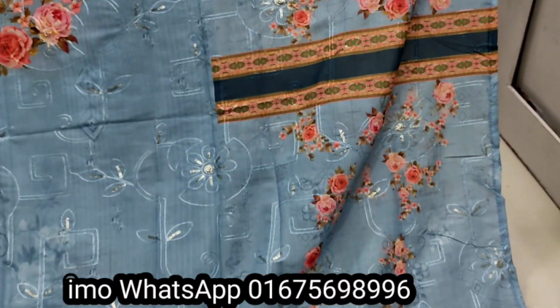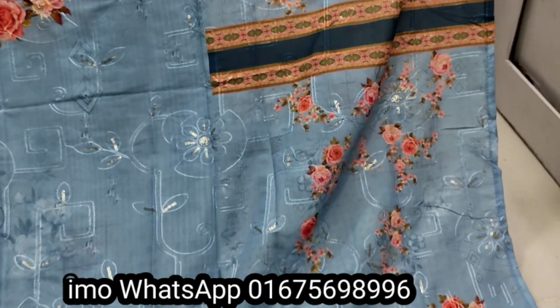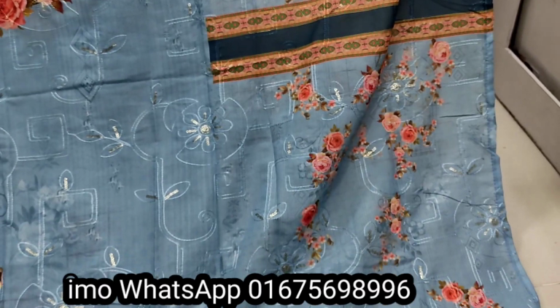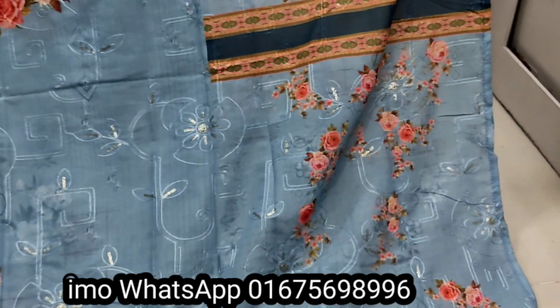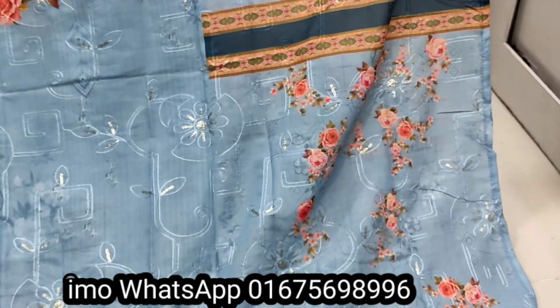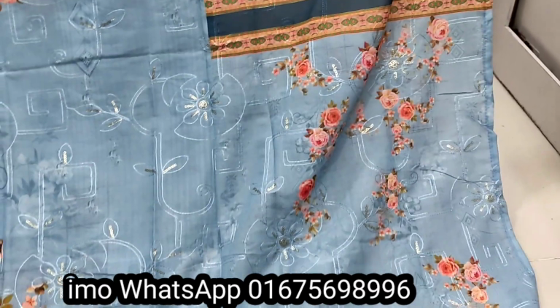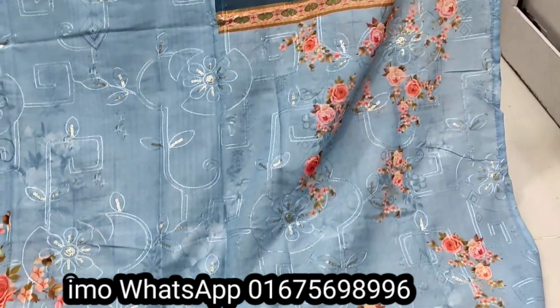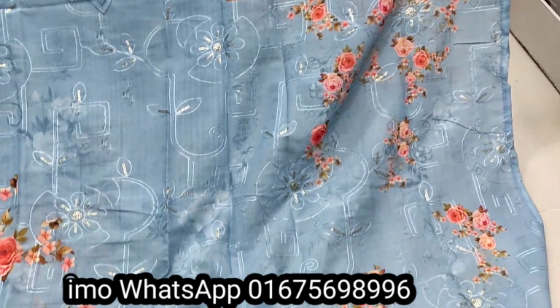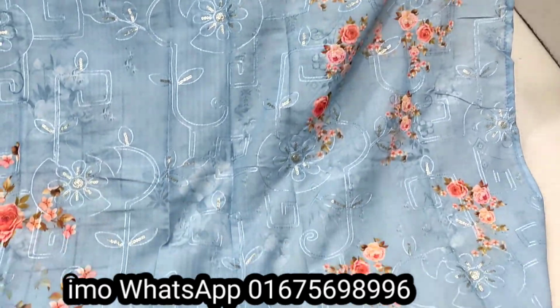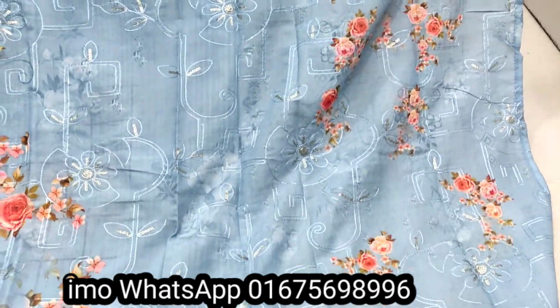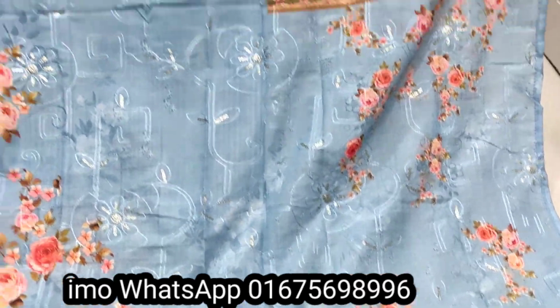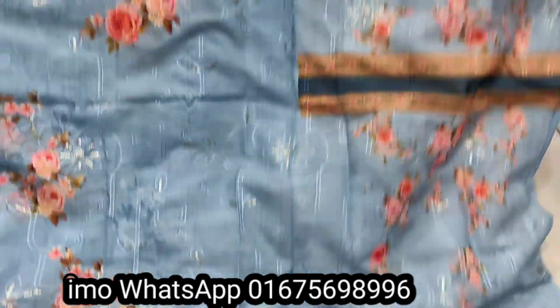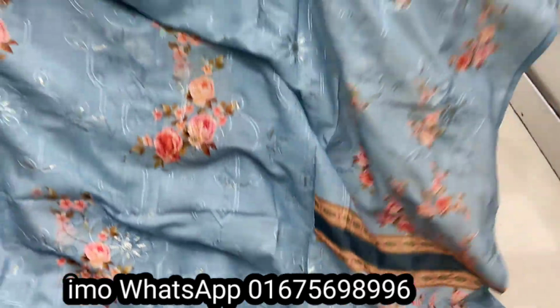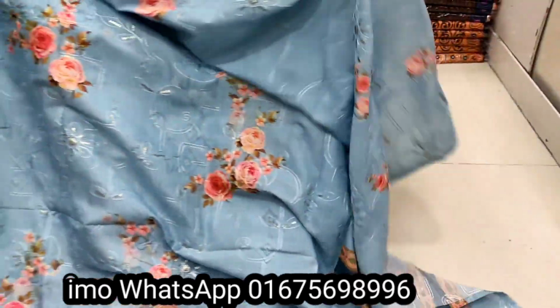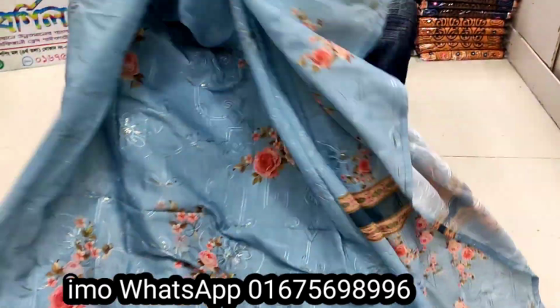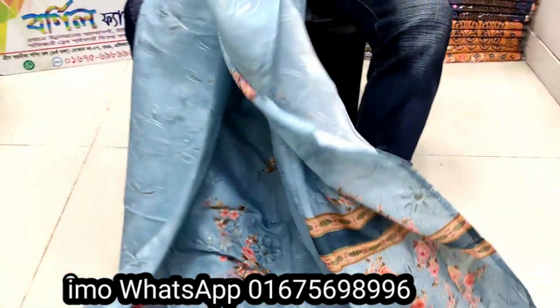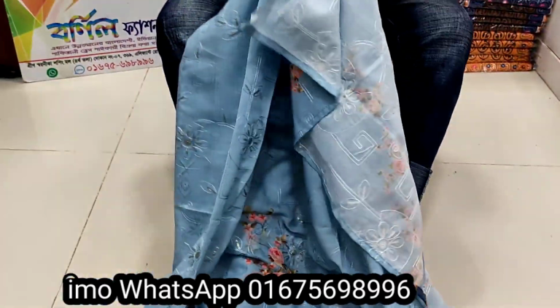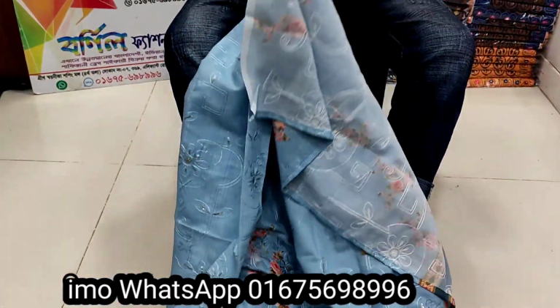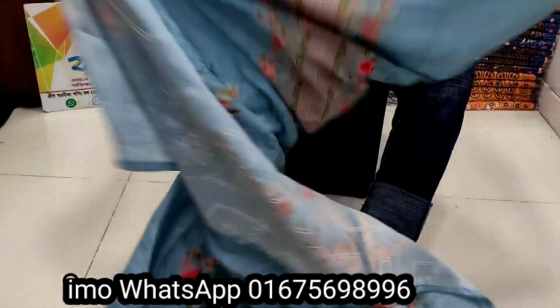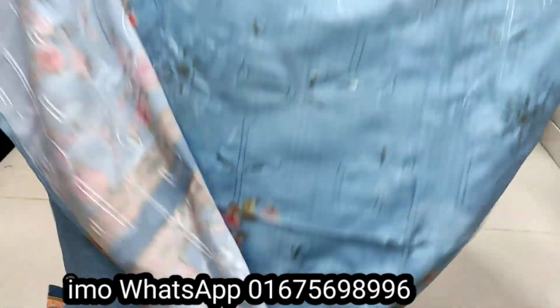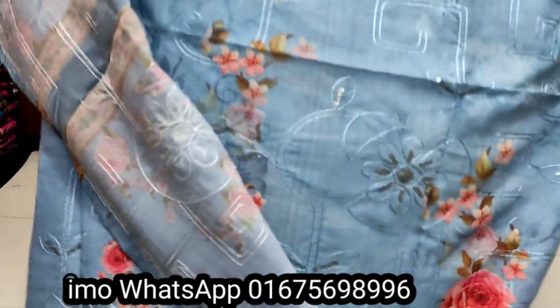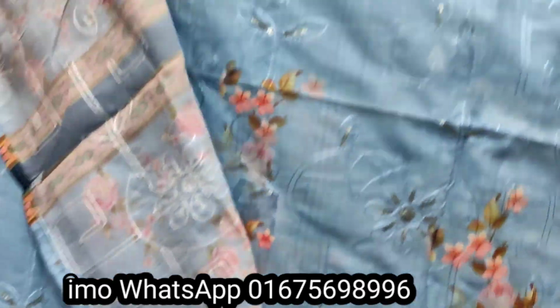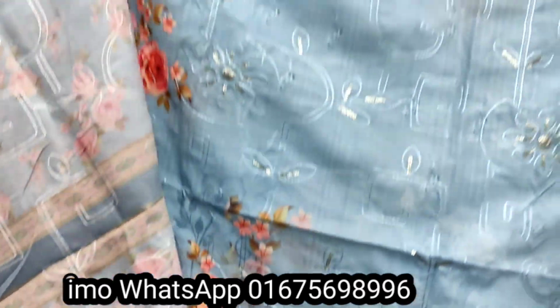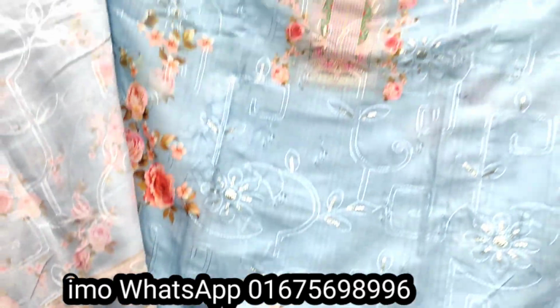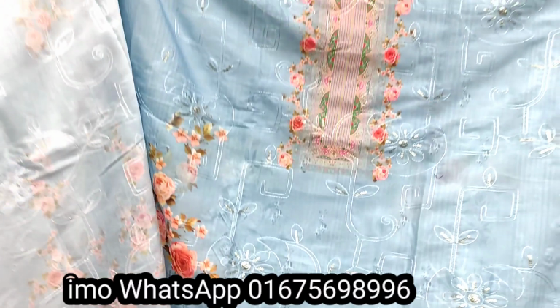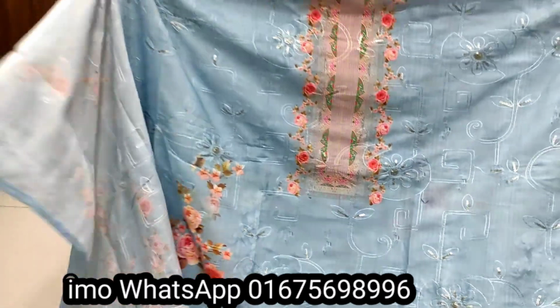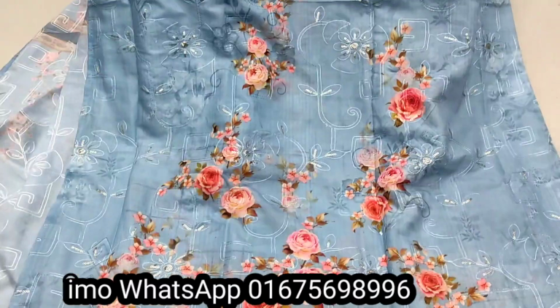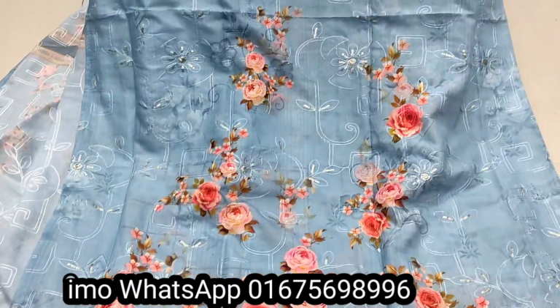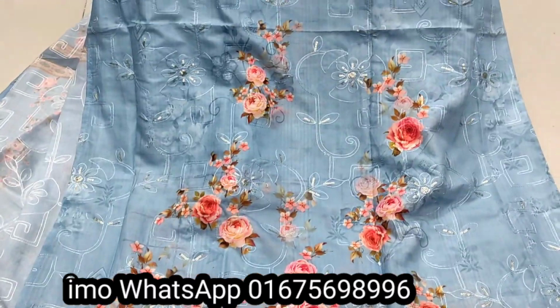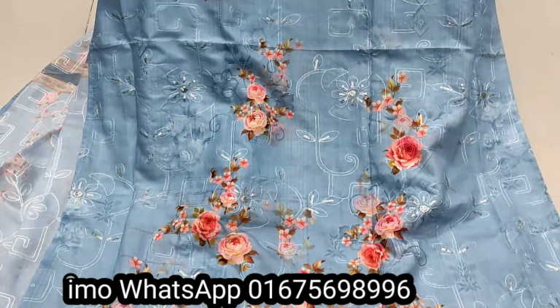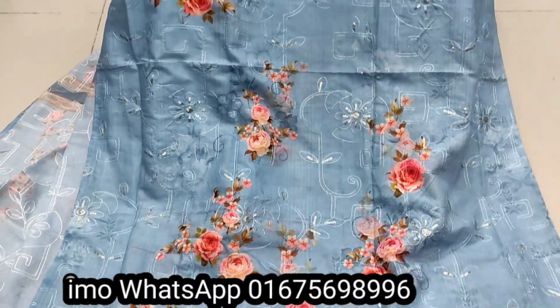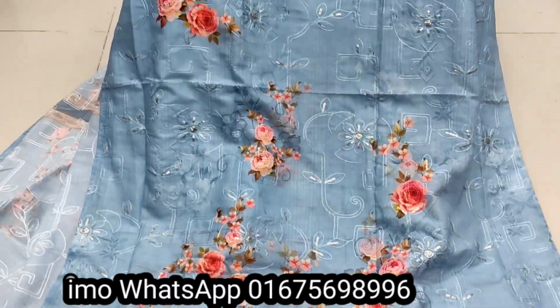Full zoom. The jama — front side, back side. Flip it. Look at the salota.